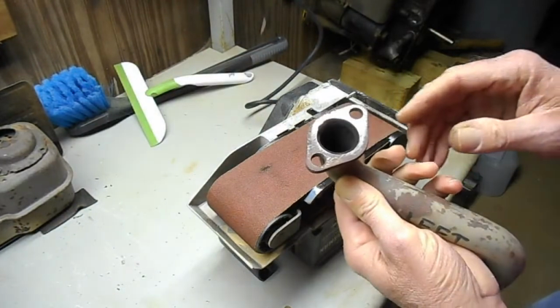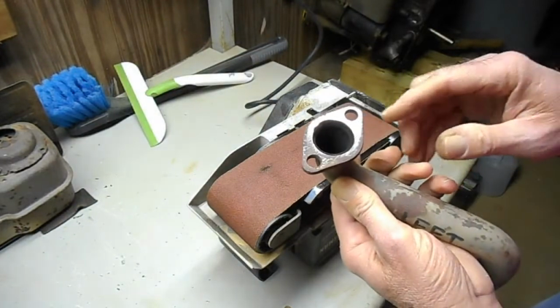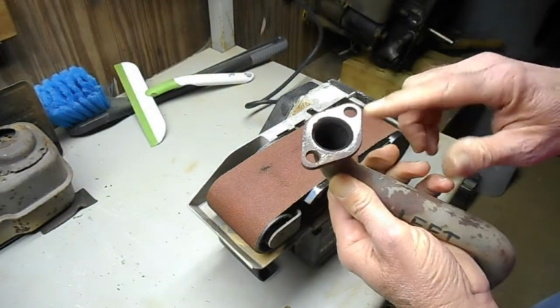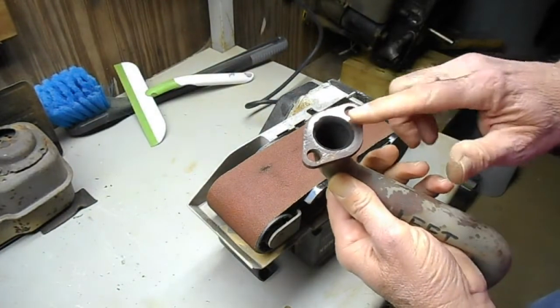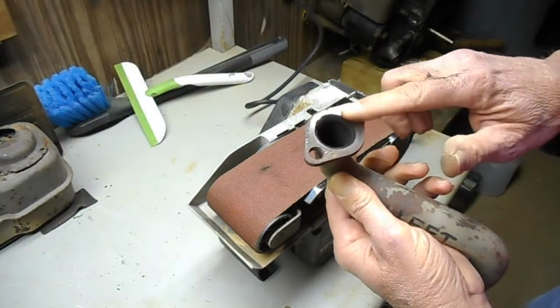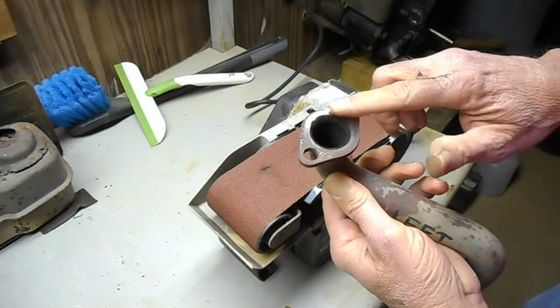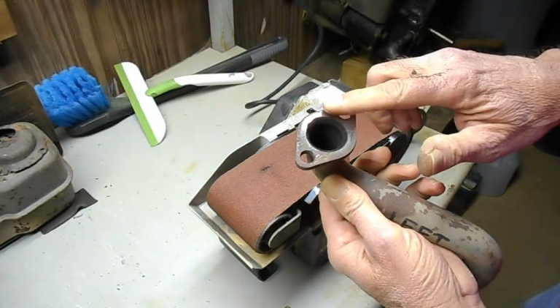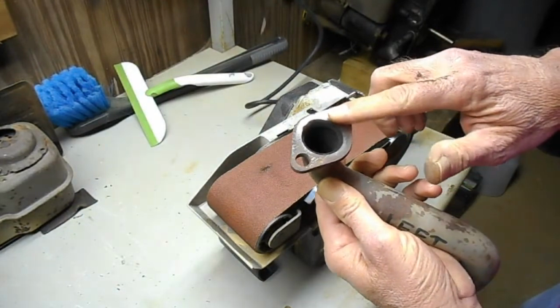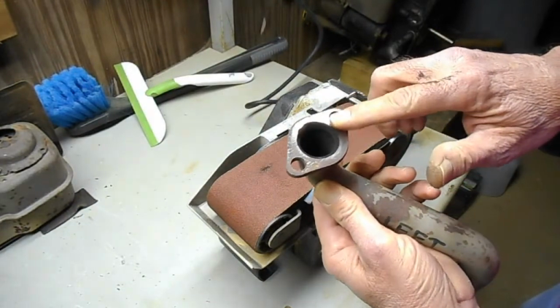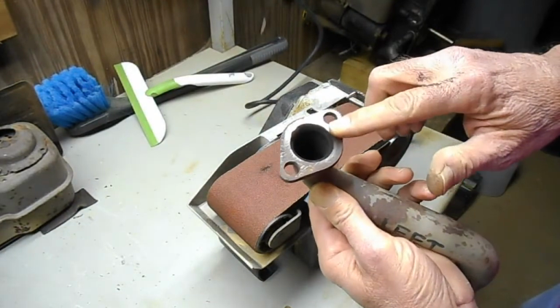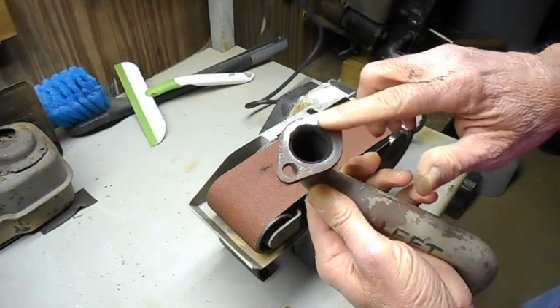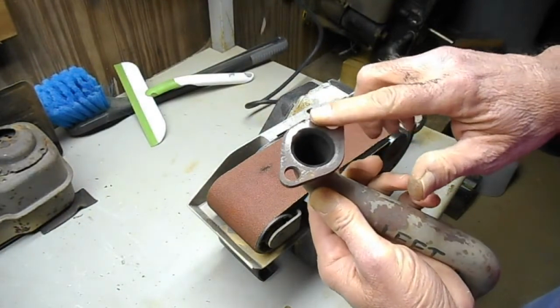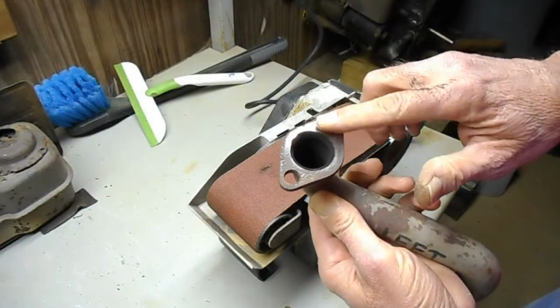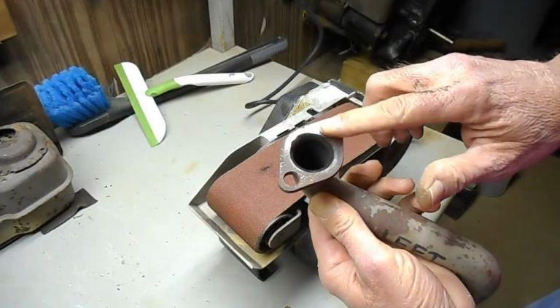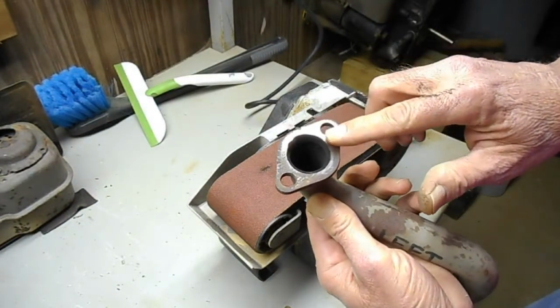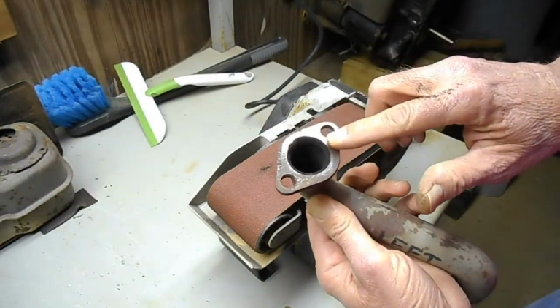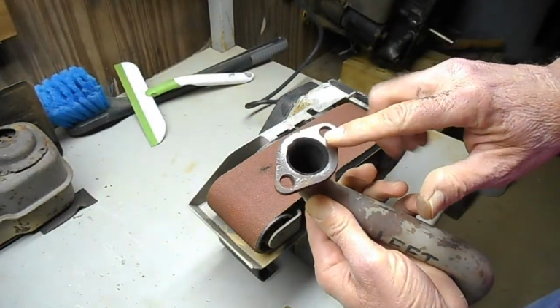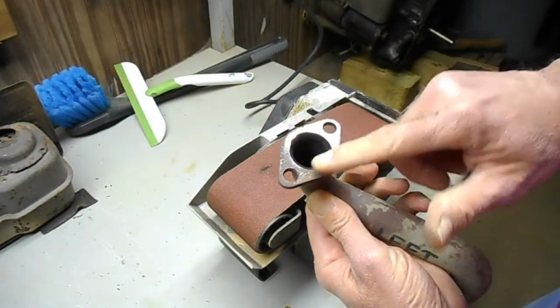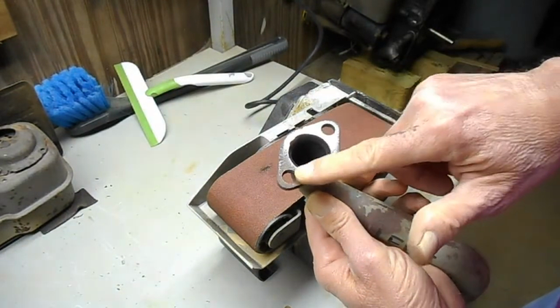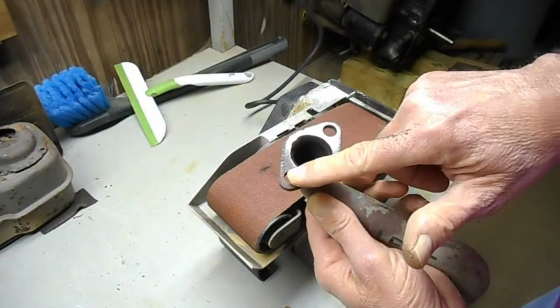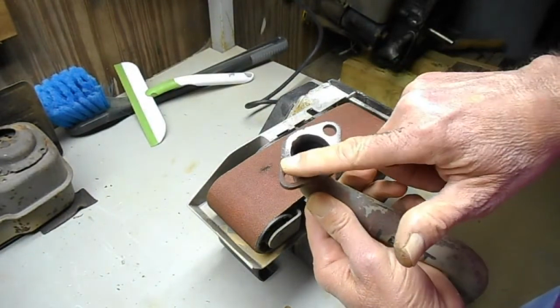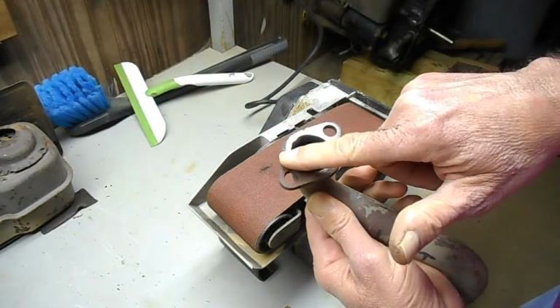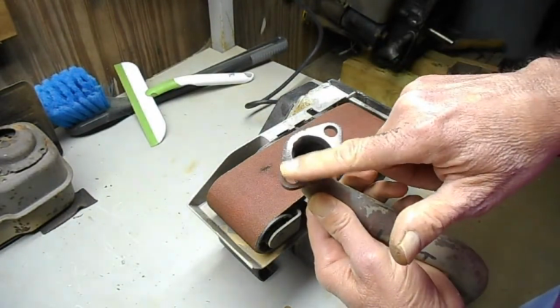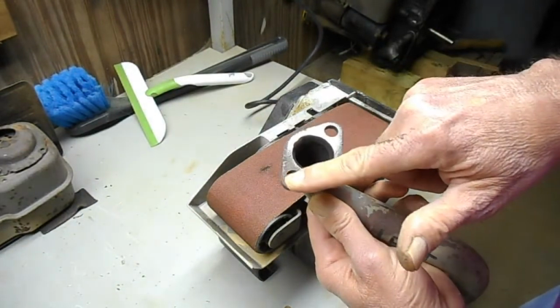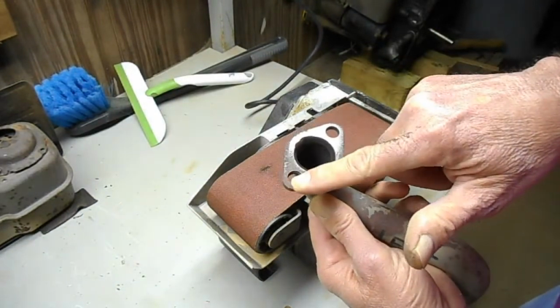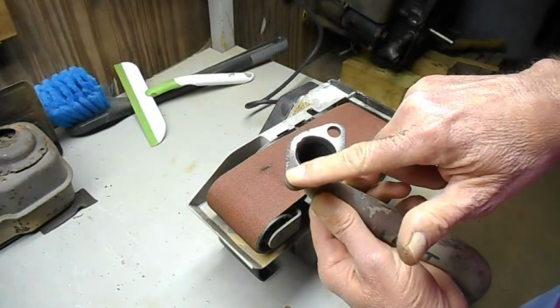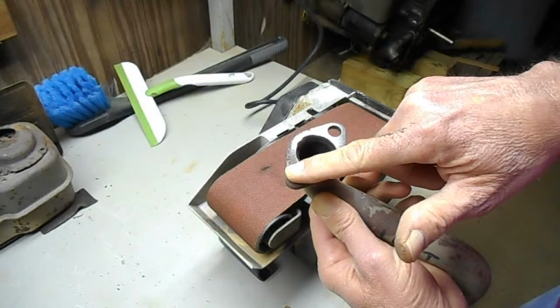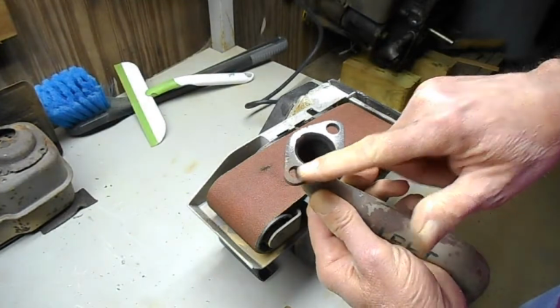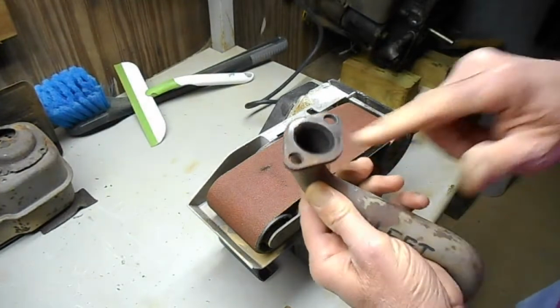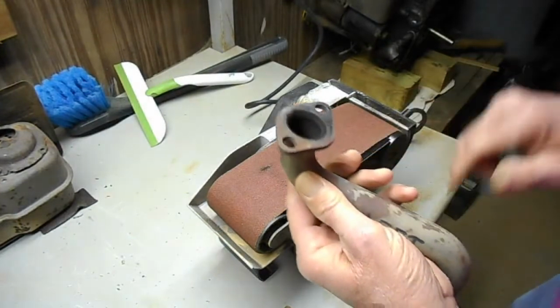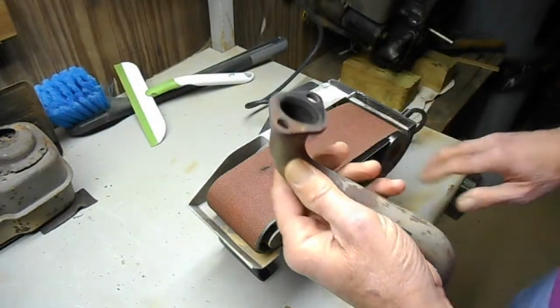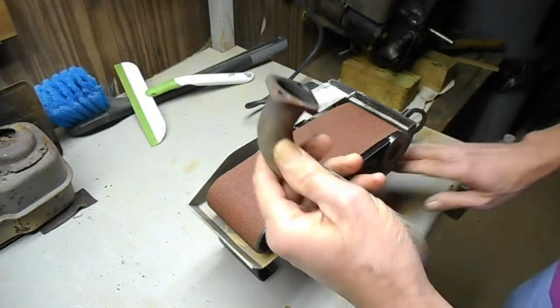Okay, got some on that side, but I need to put a little bit more on that side.